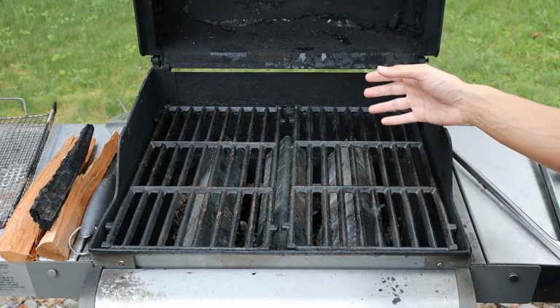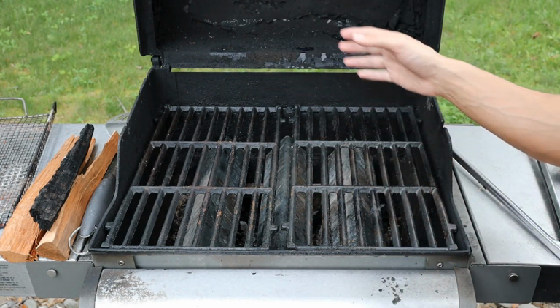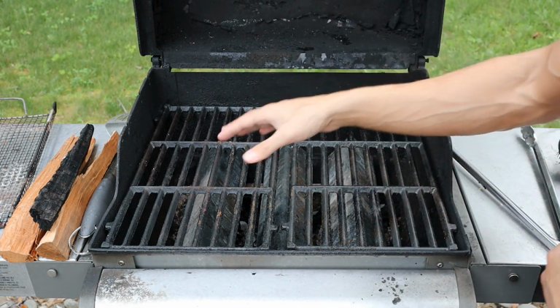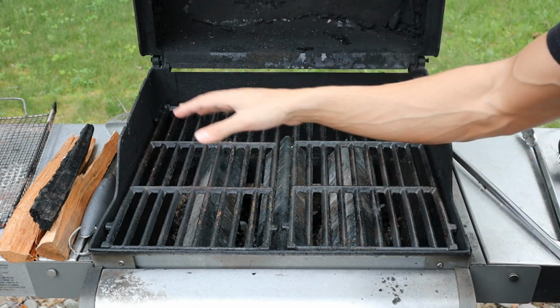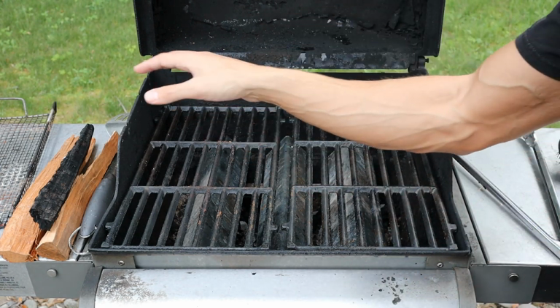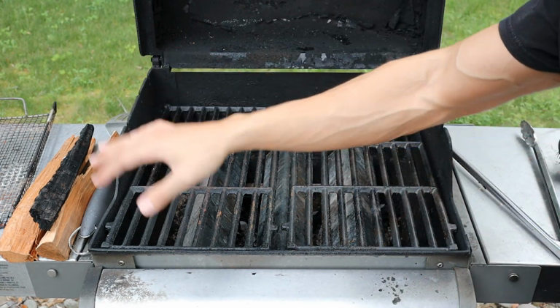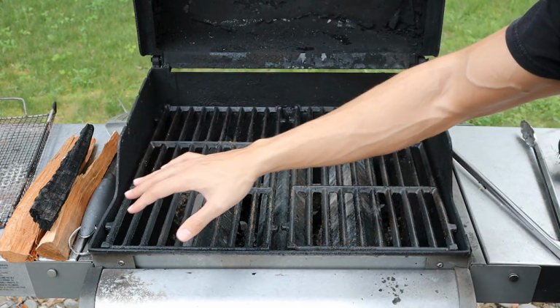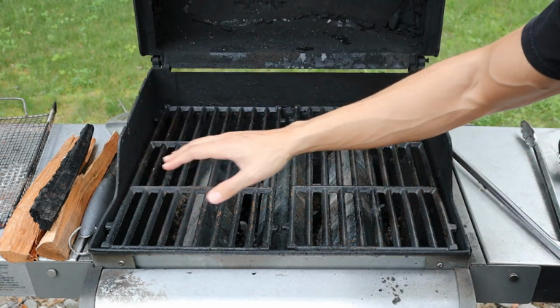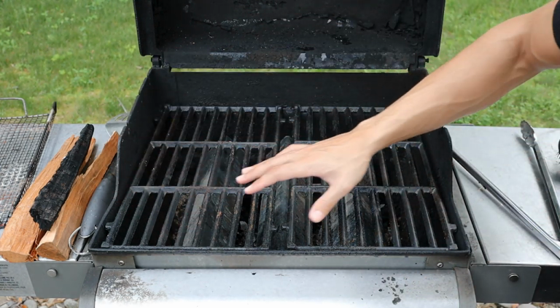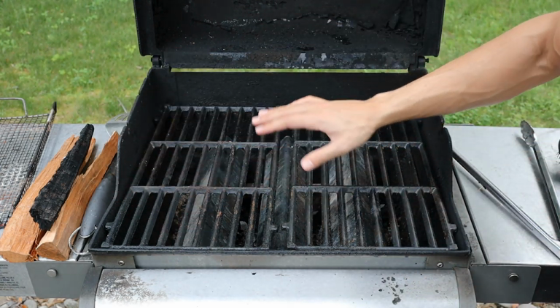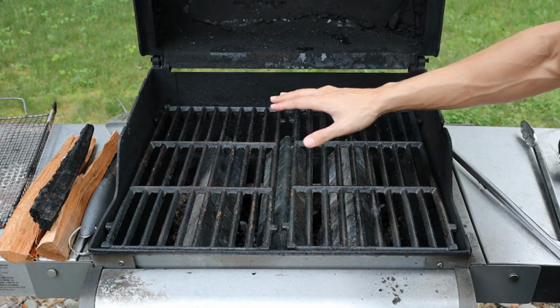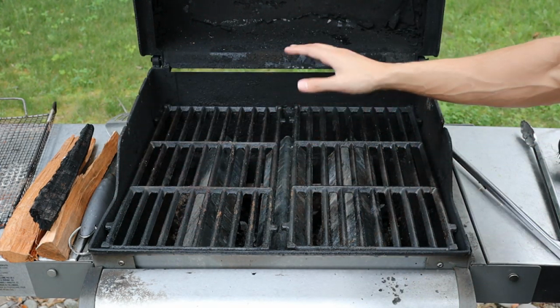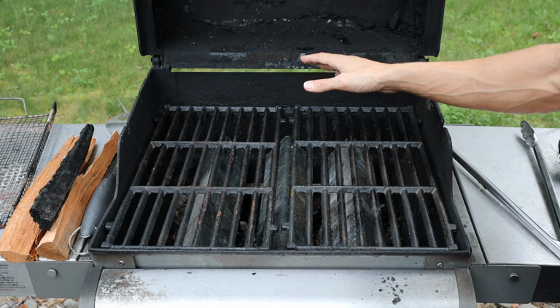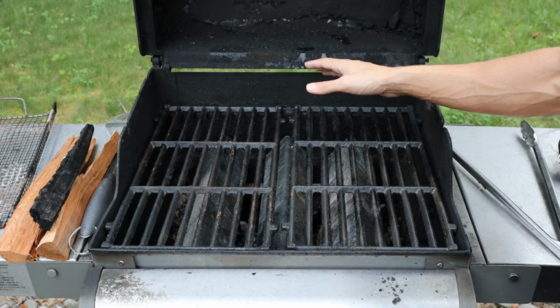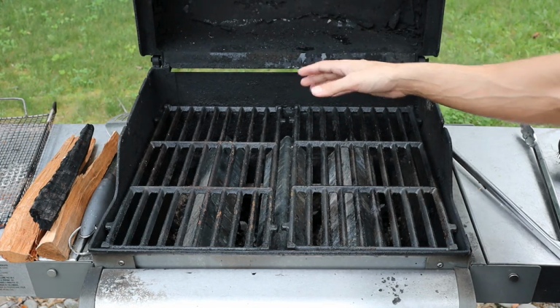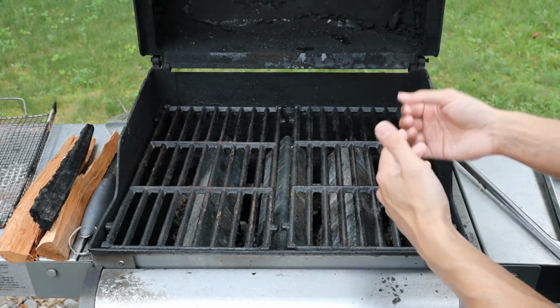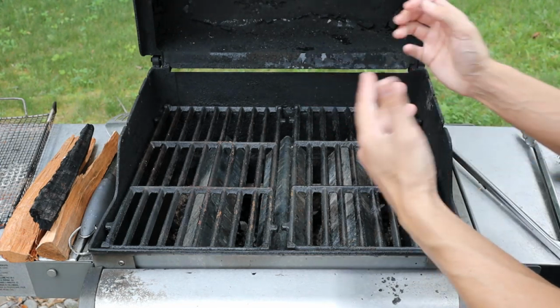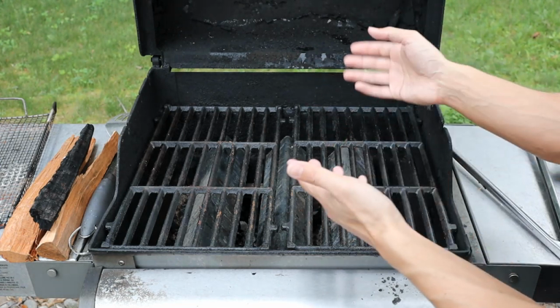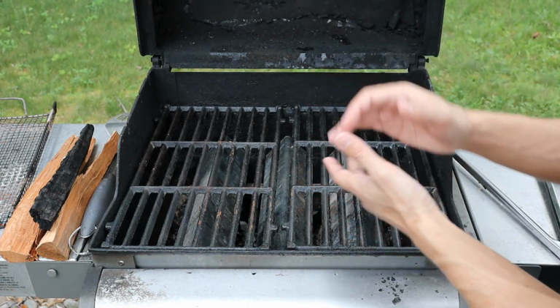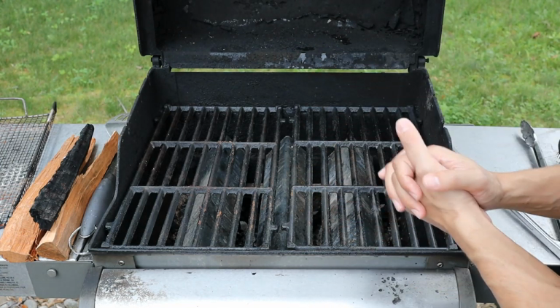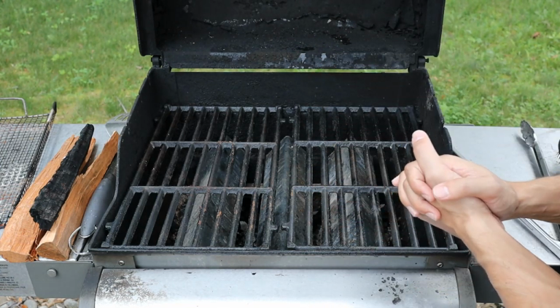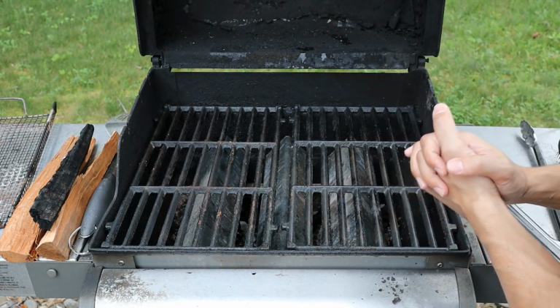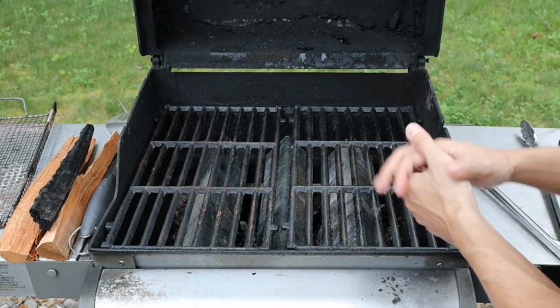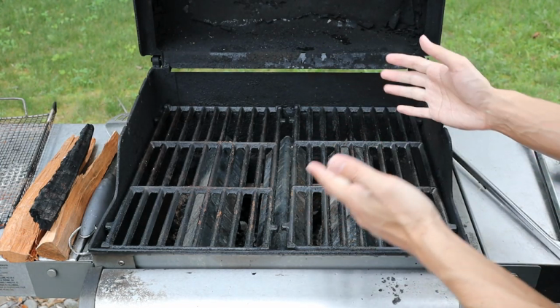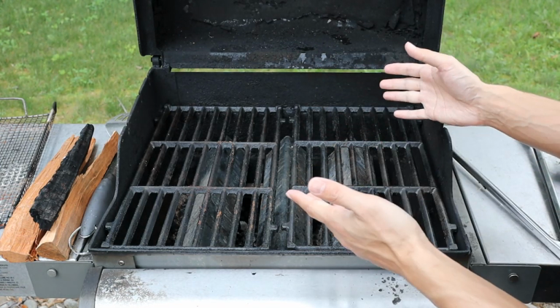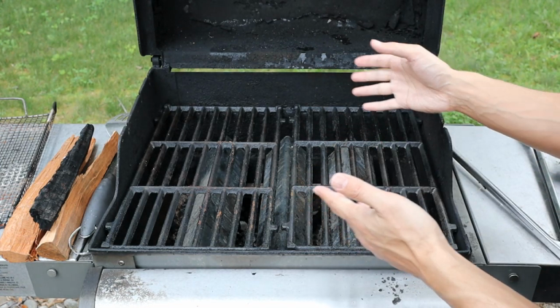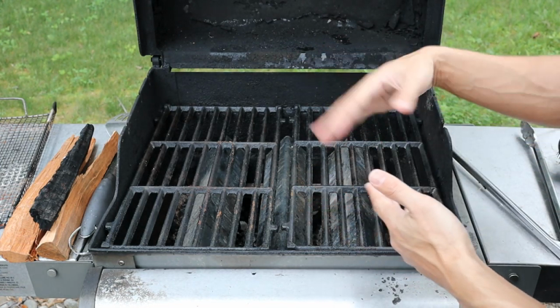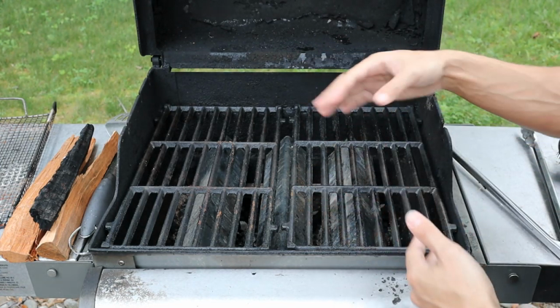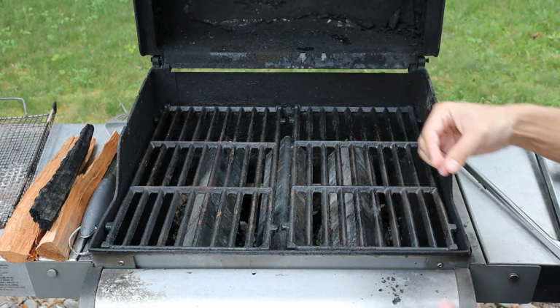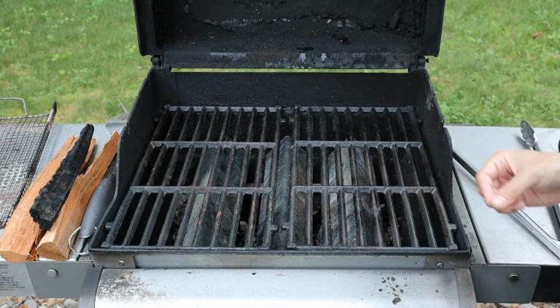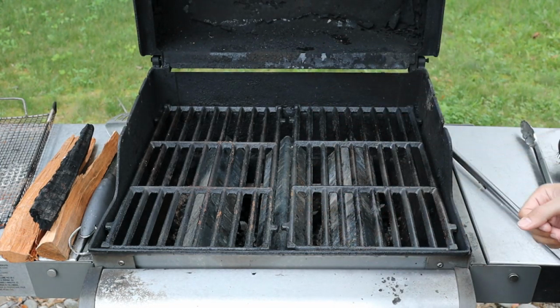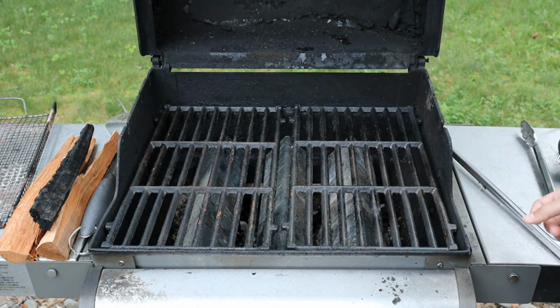You can probably do this without damaging the grill. It just requires you to be more hands-on and keep an eye on everything.